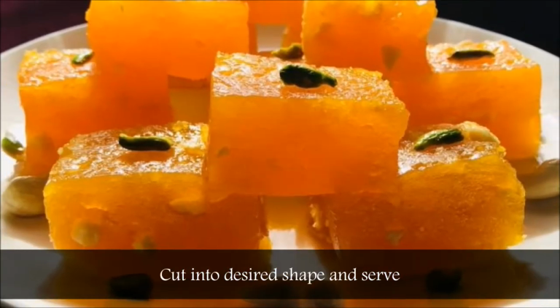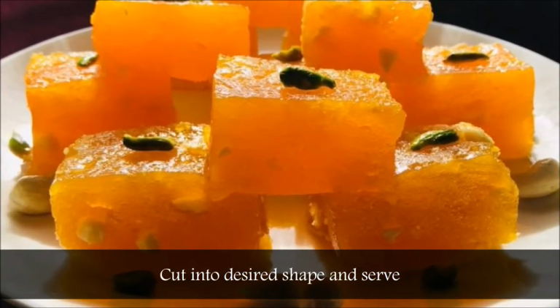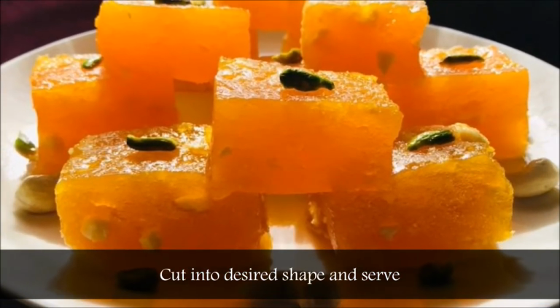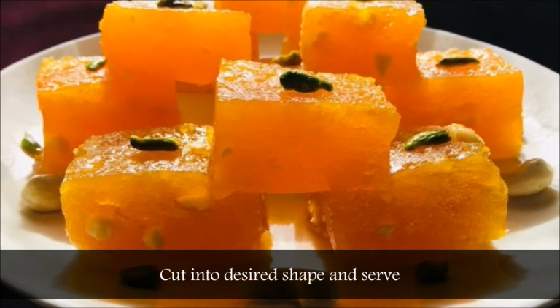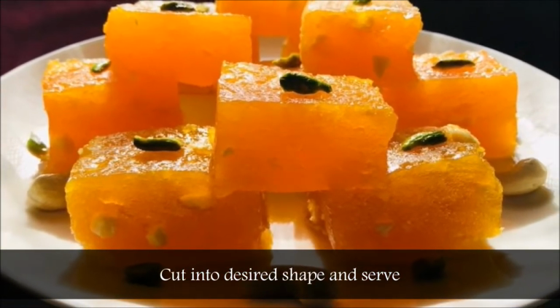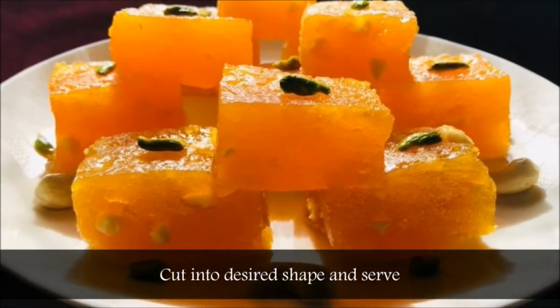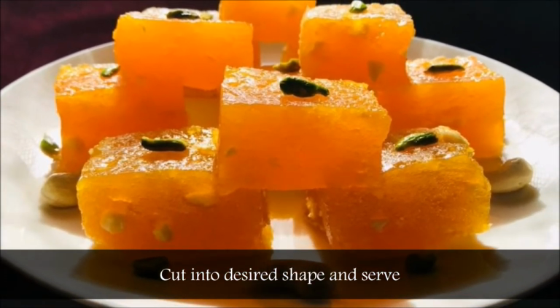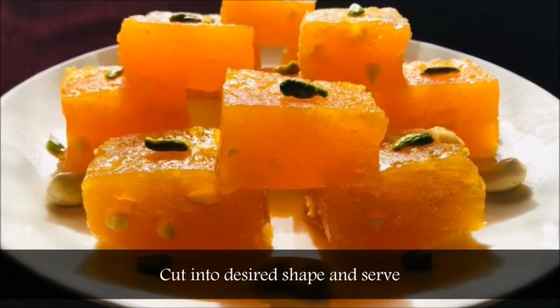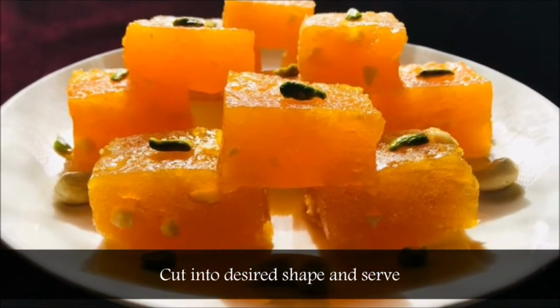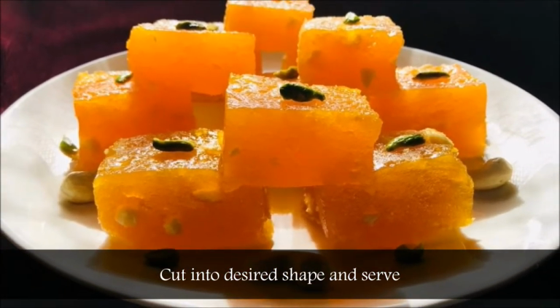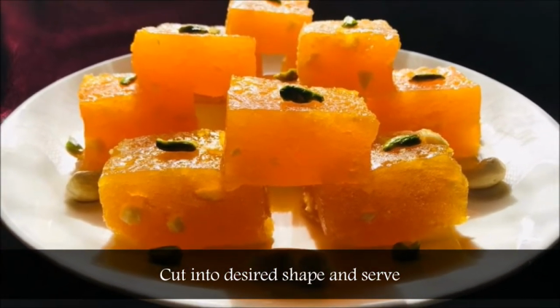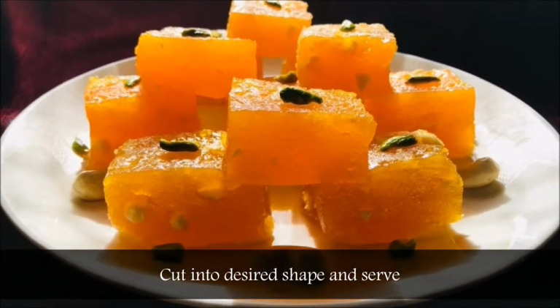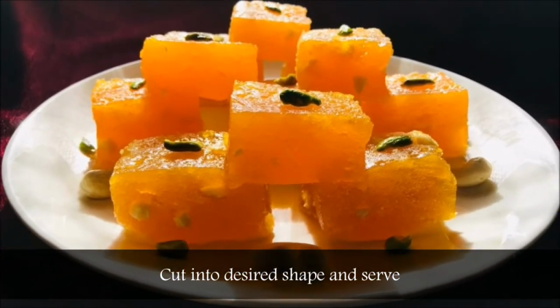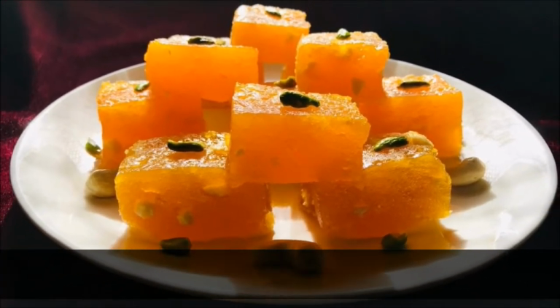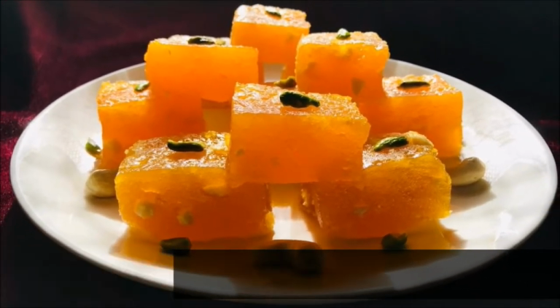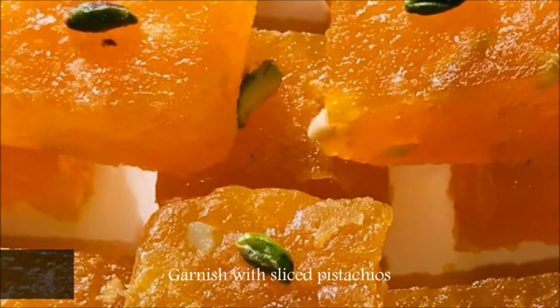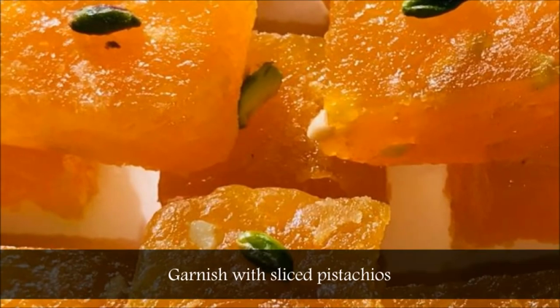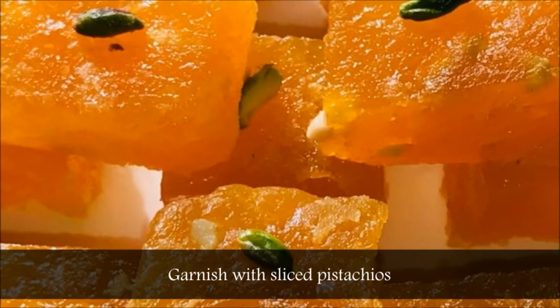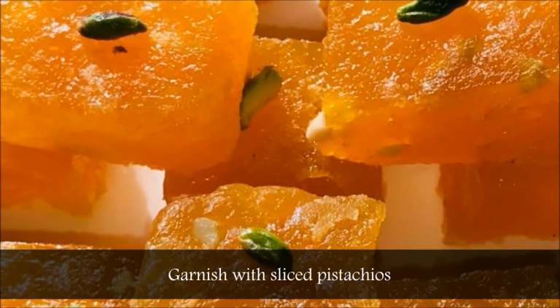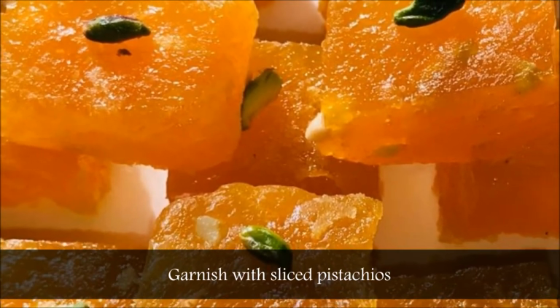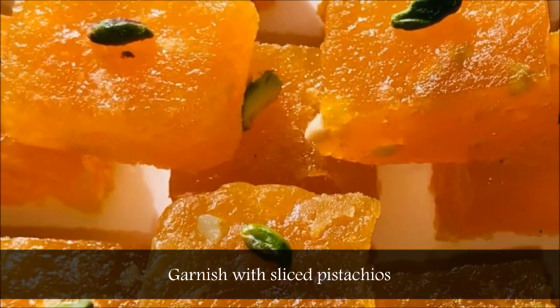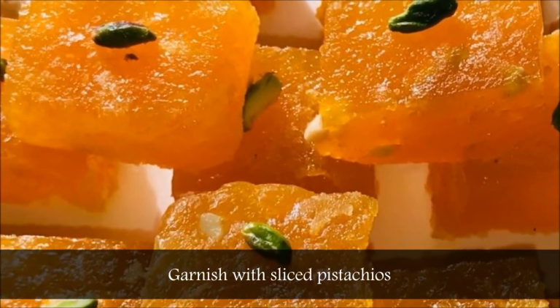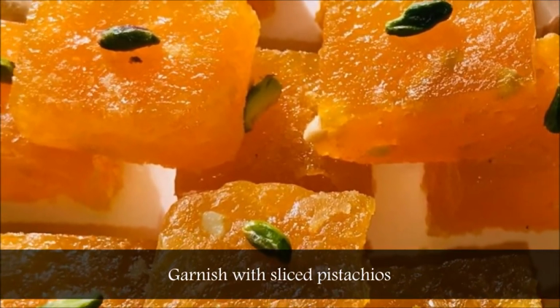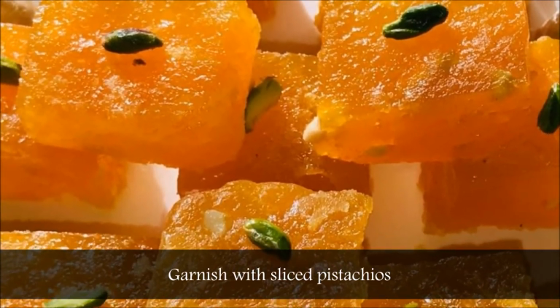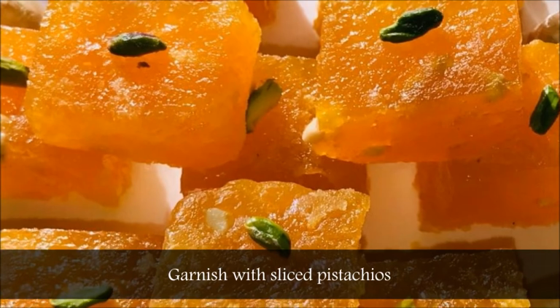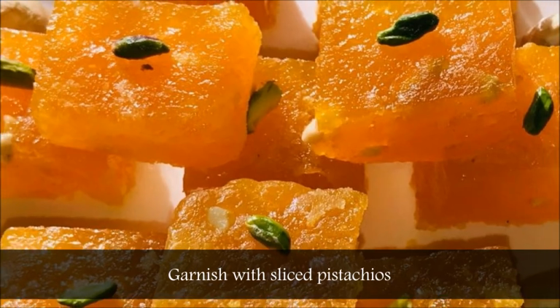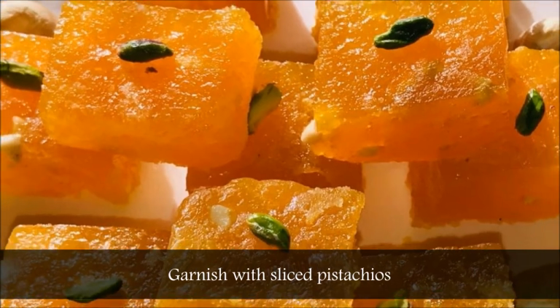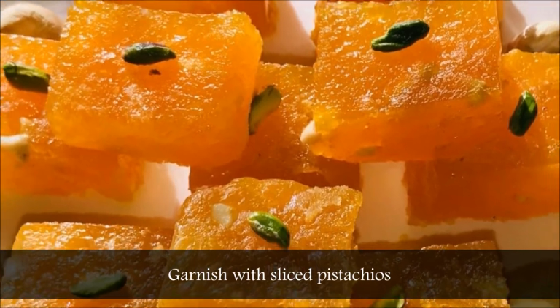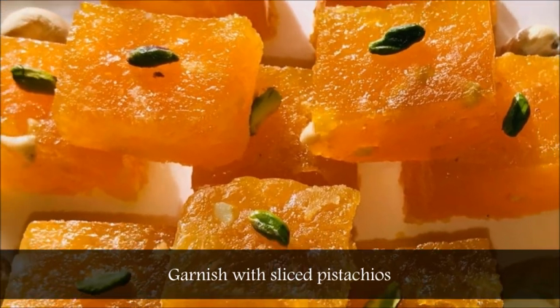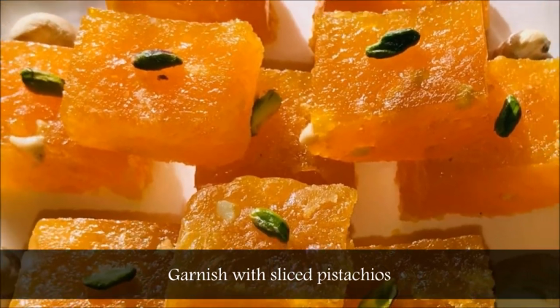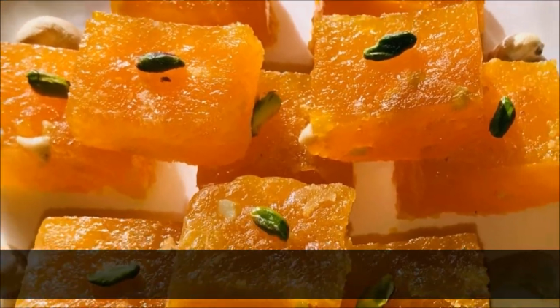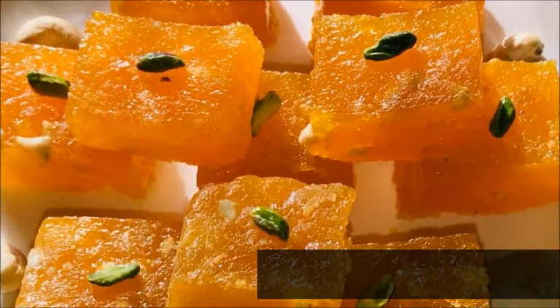Cut into desired shape and serve. Garnish with sliced pistachios.